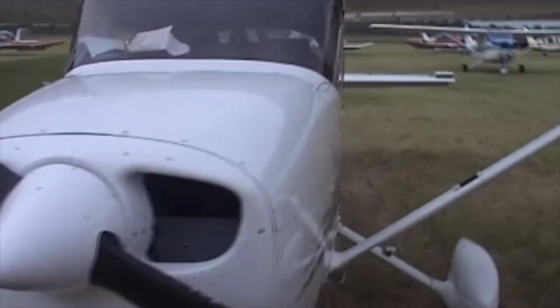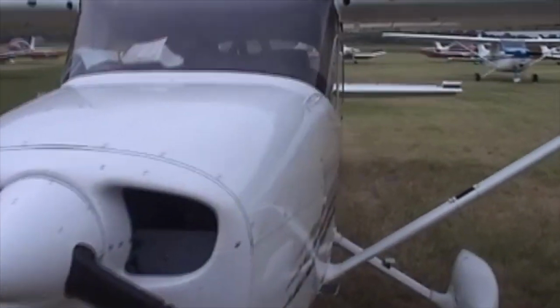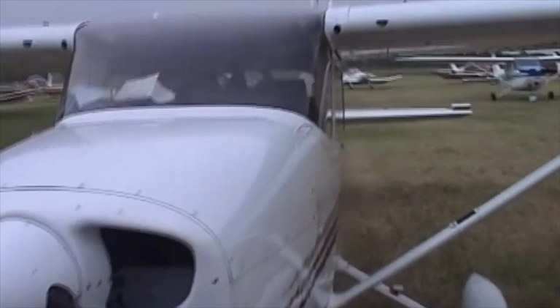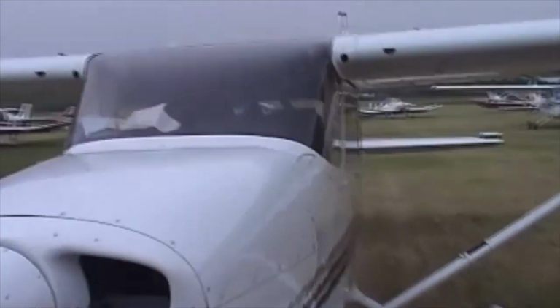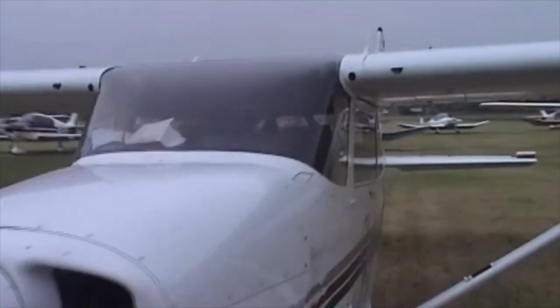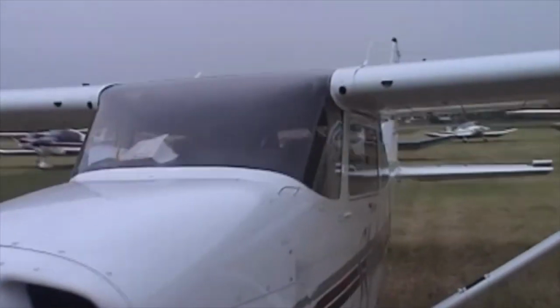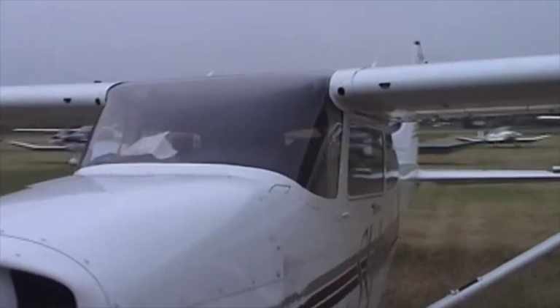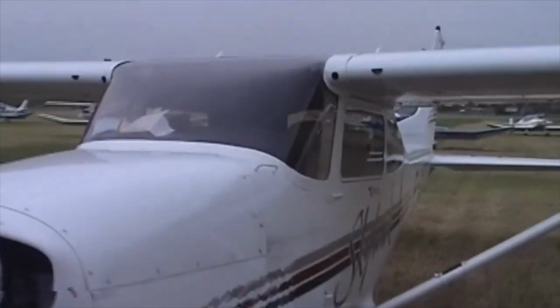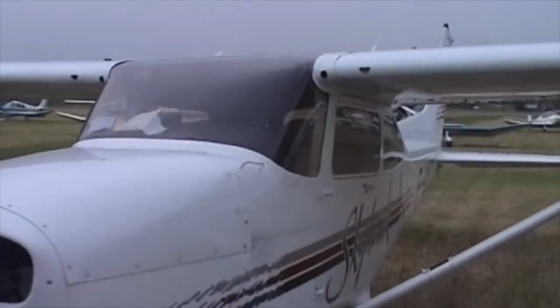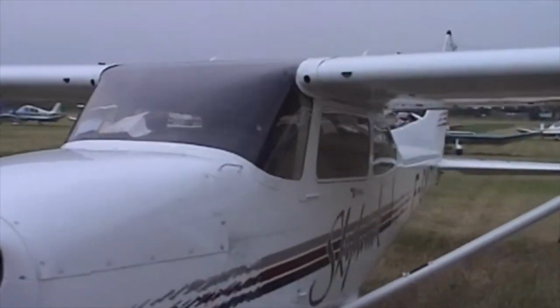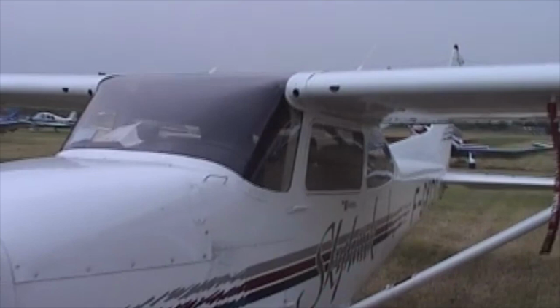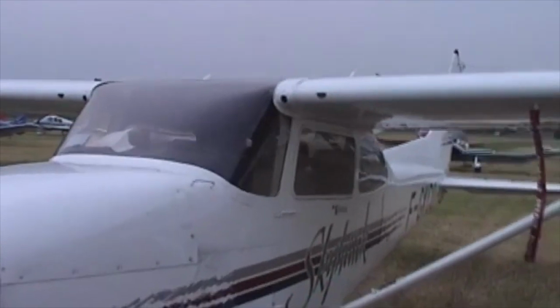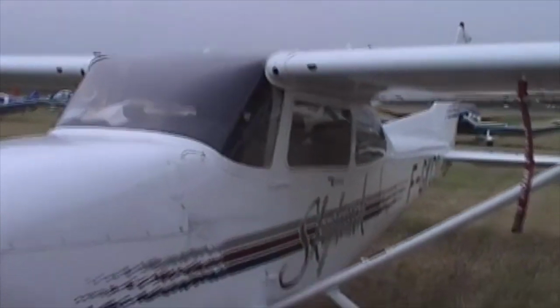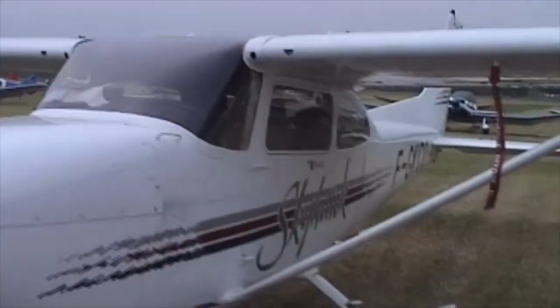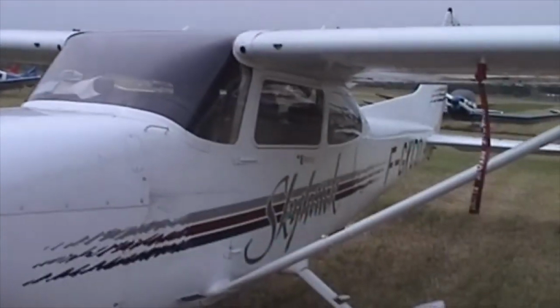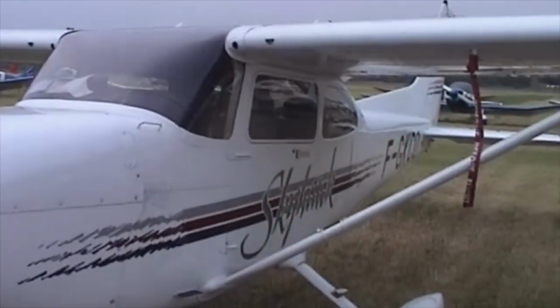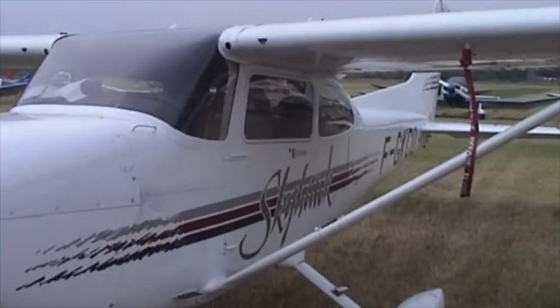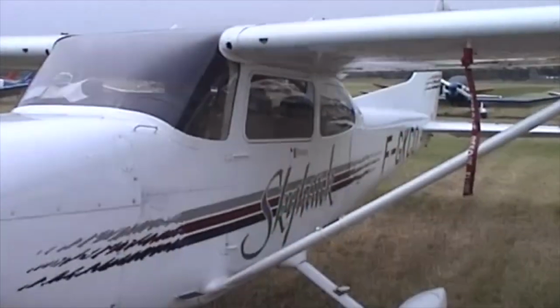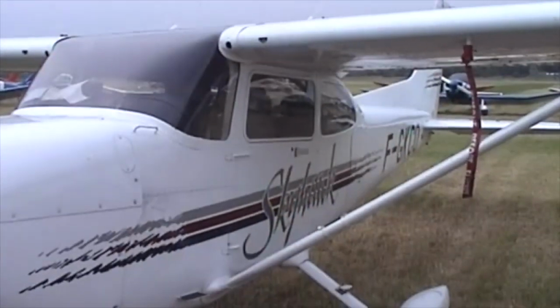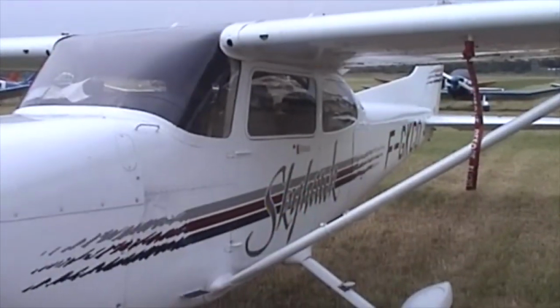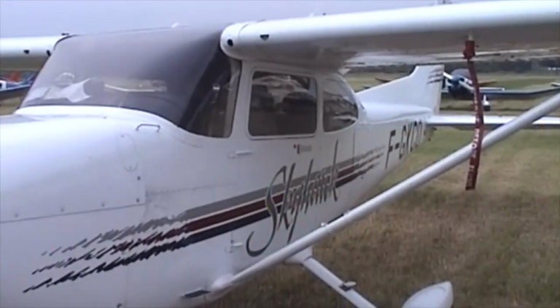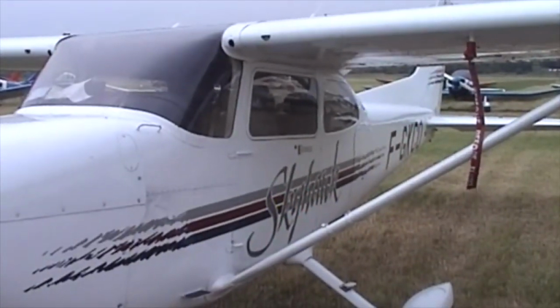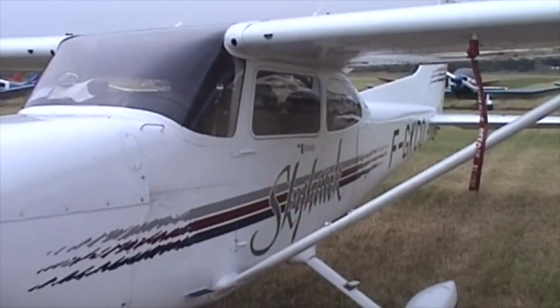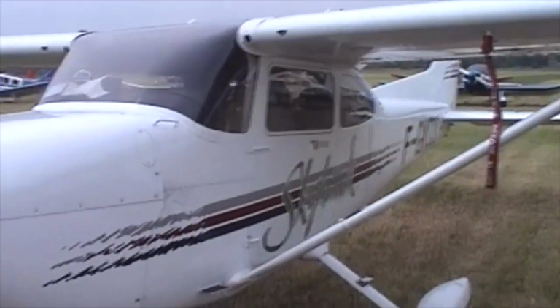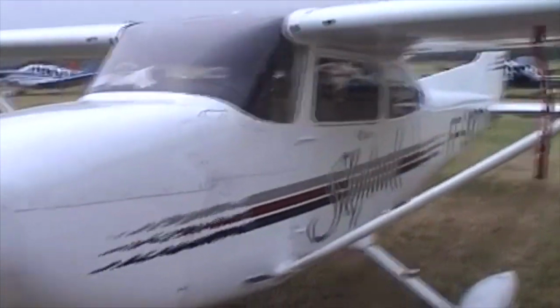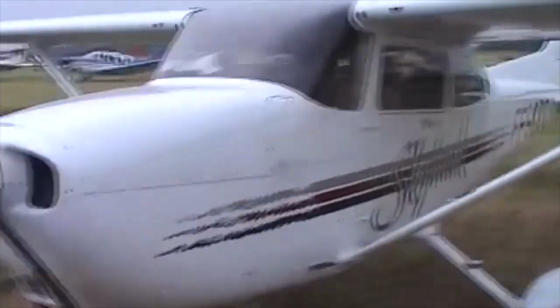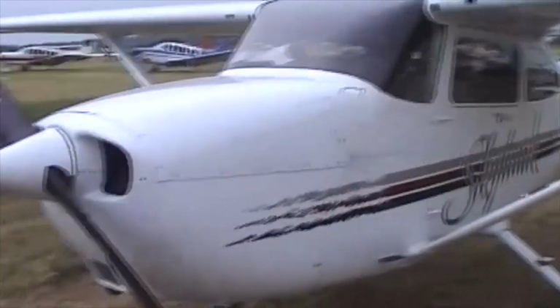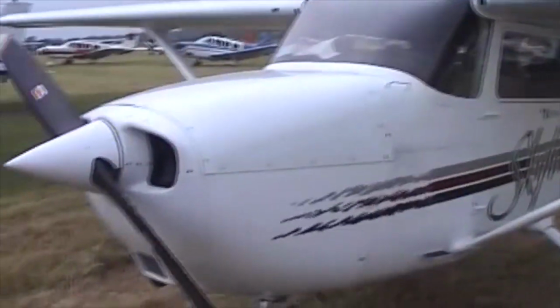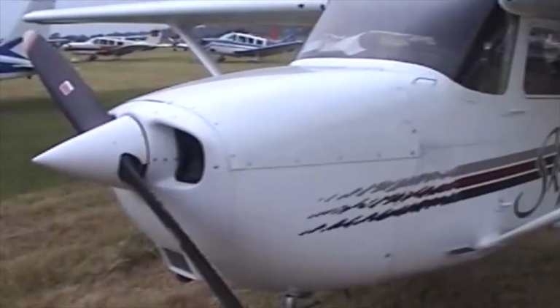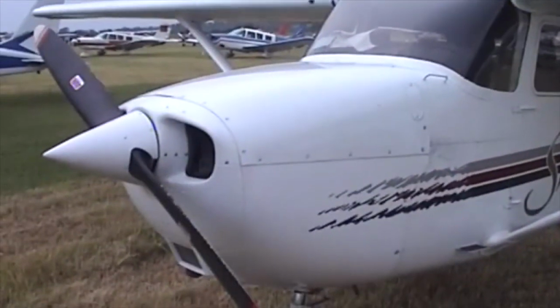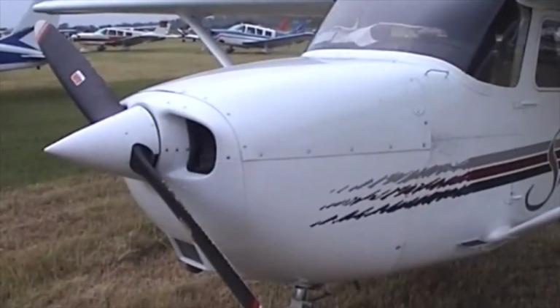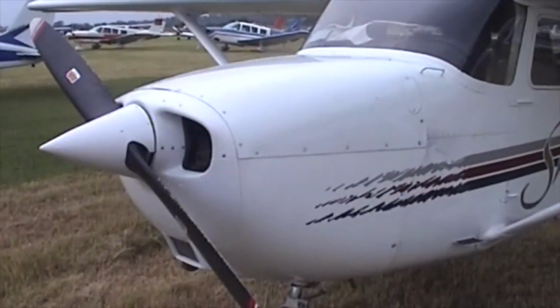Mark, I'm telling you, the 172 is the best aeroplane in the world. I think so. Definitely. You can see everything.